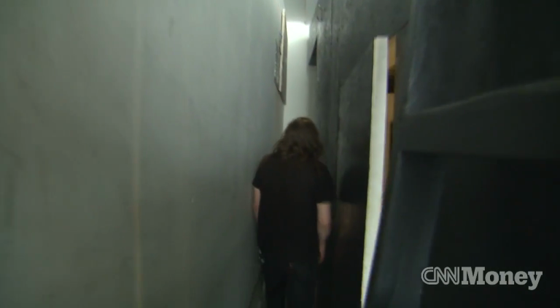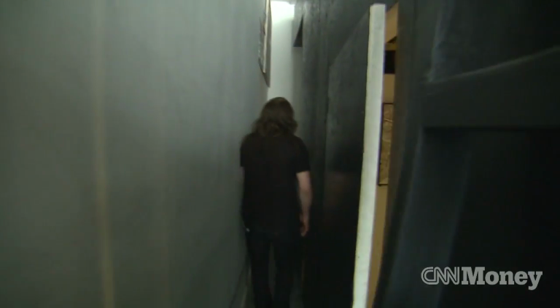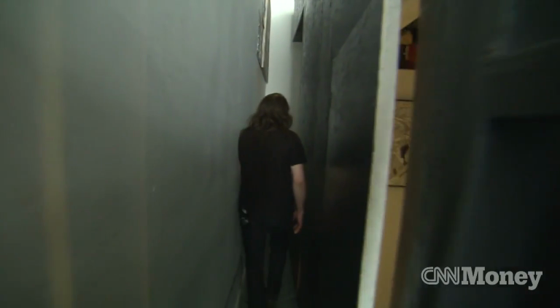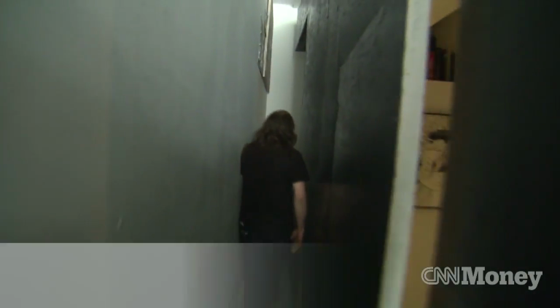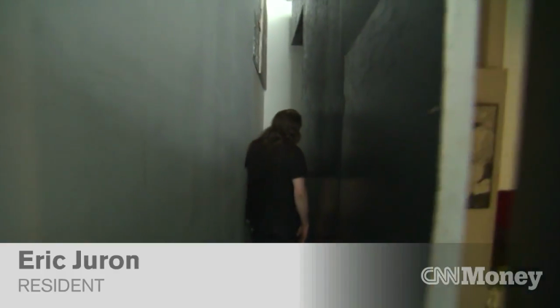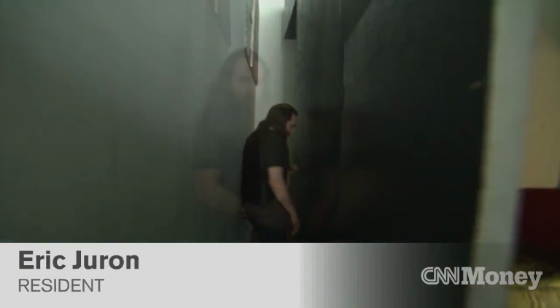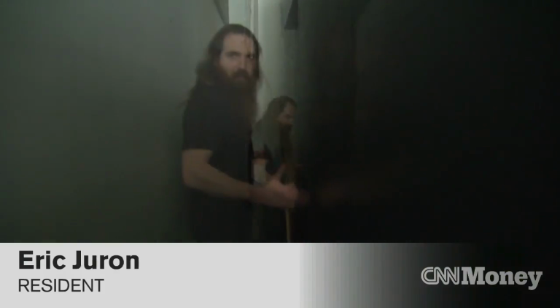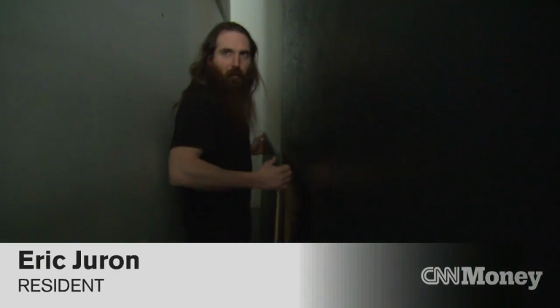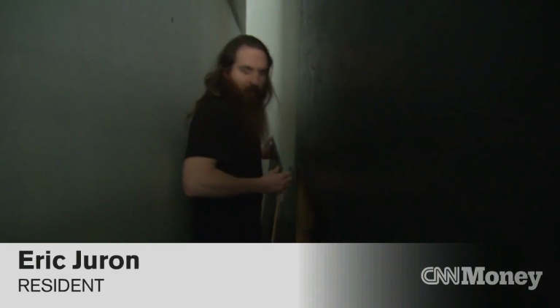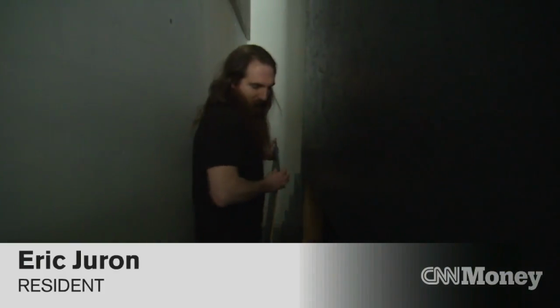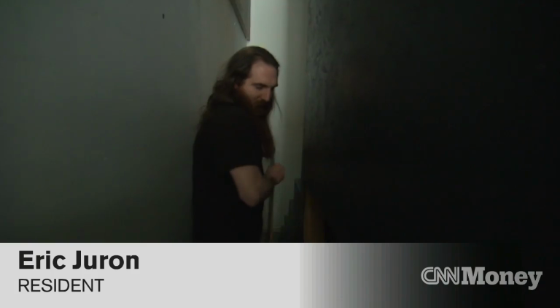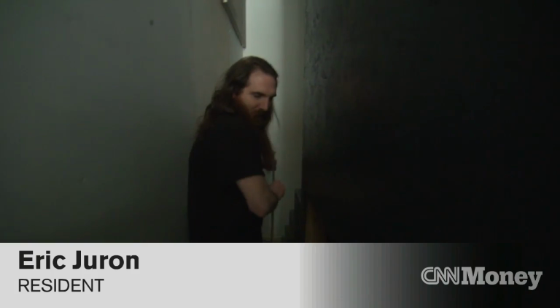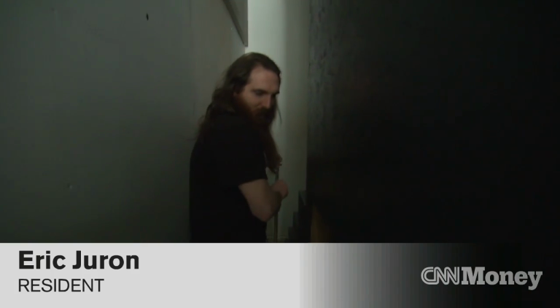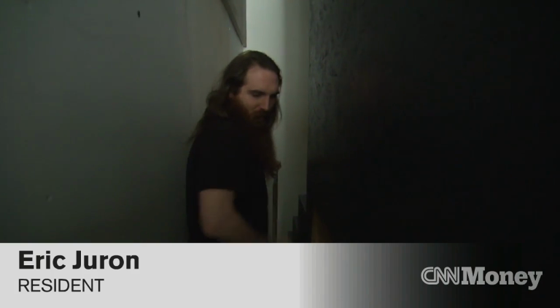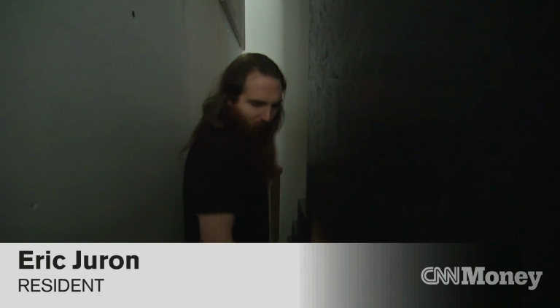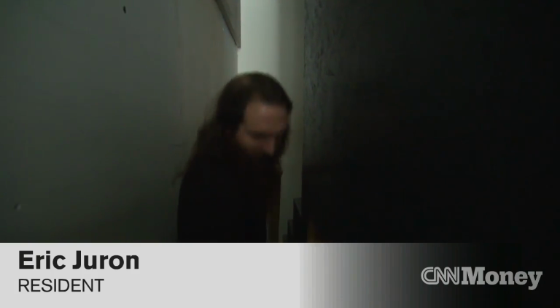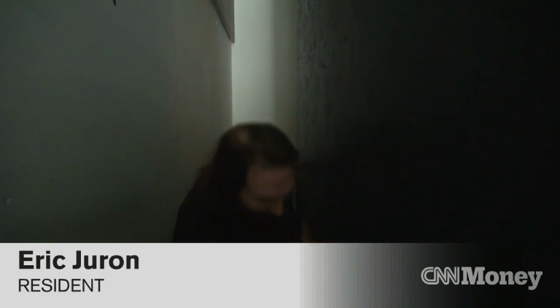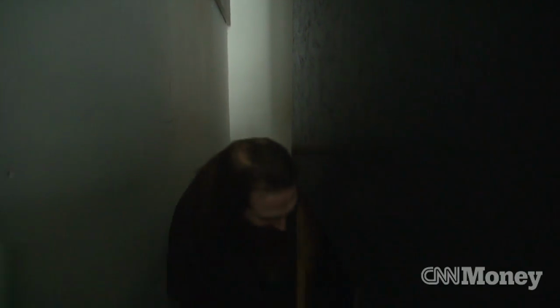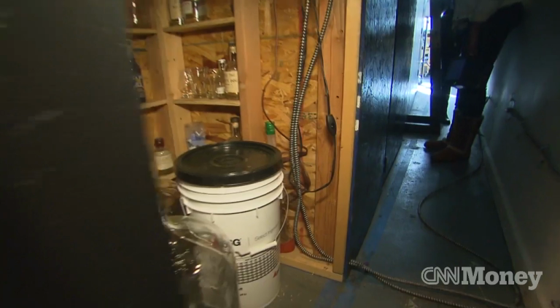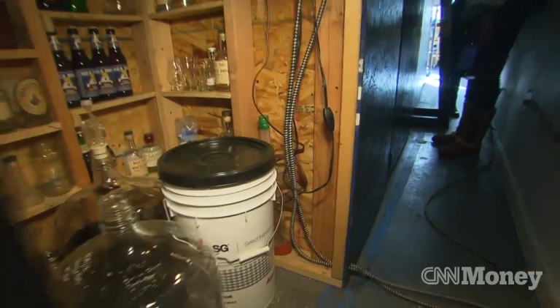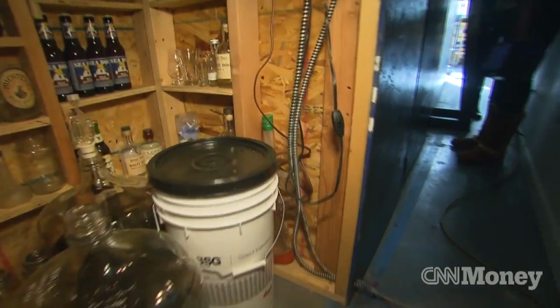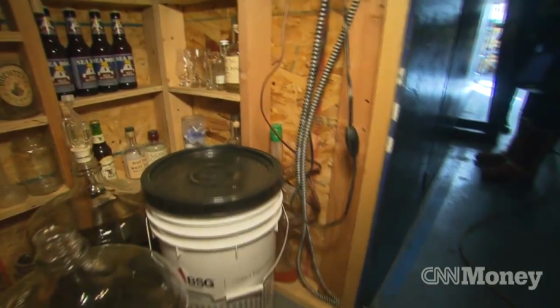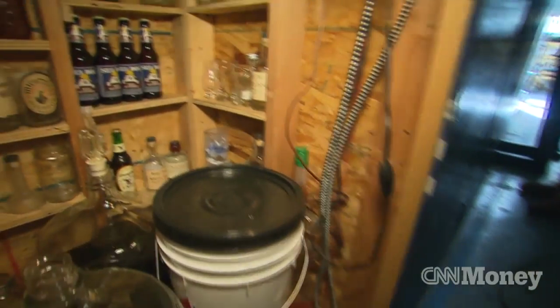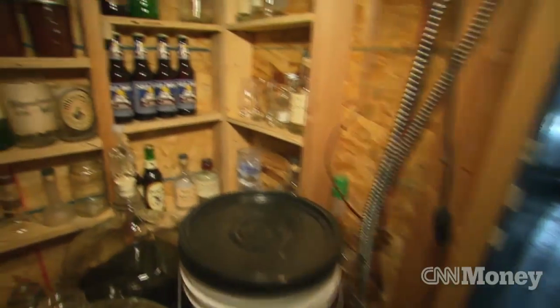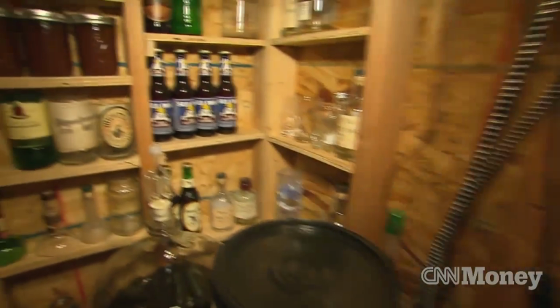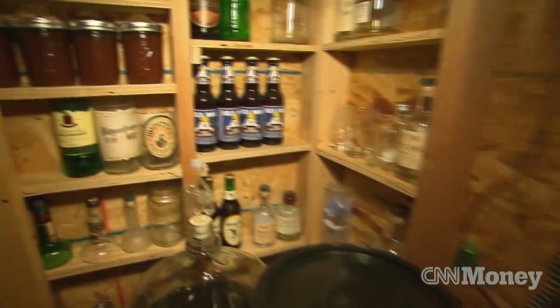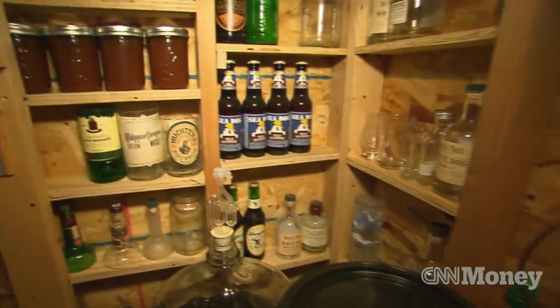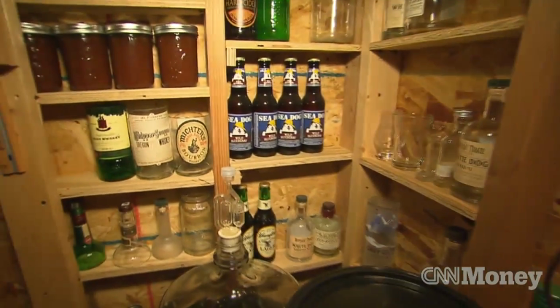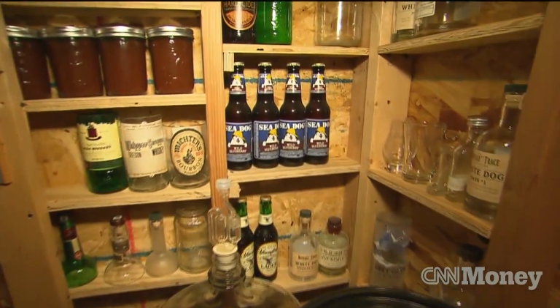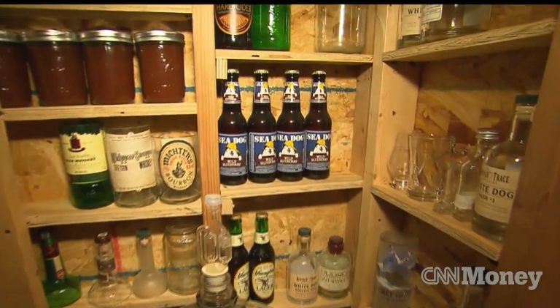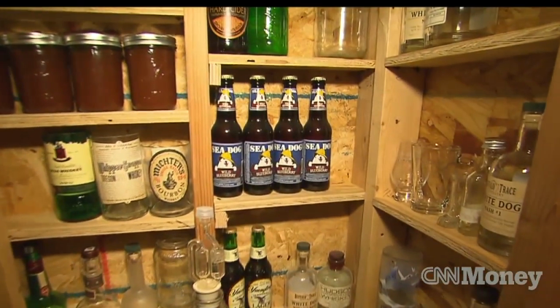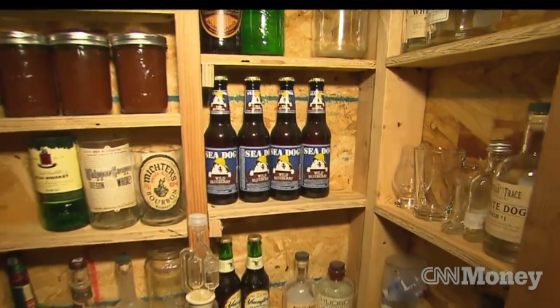This is pretty interesting — this is our wine cellar. That's where we have our home brewed beer.